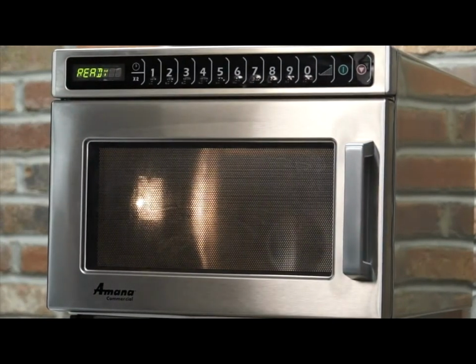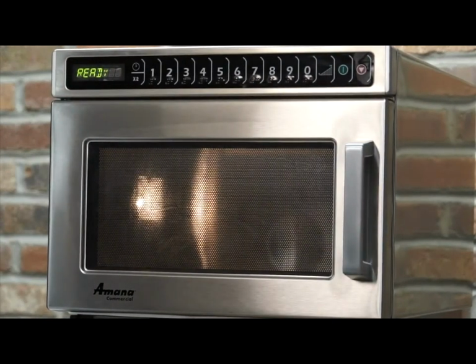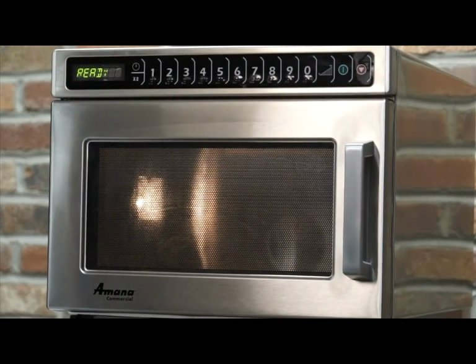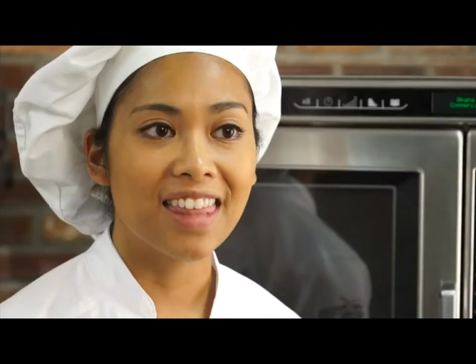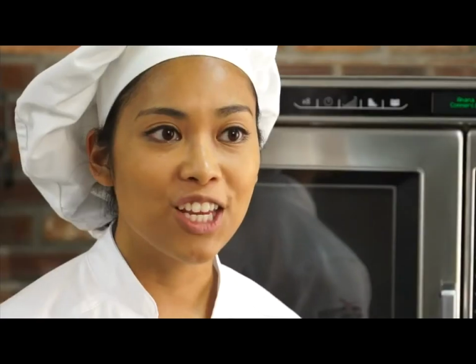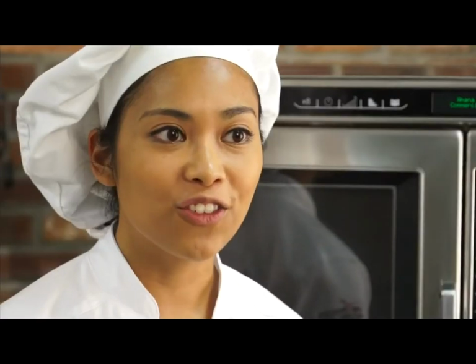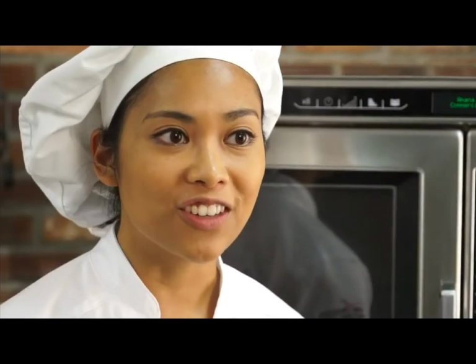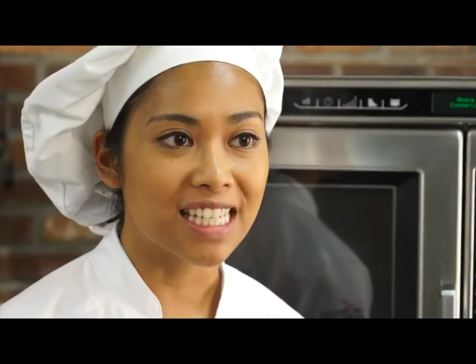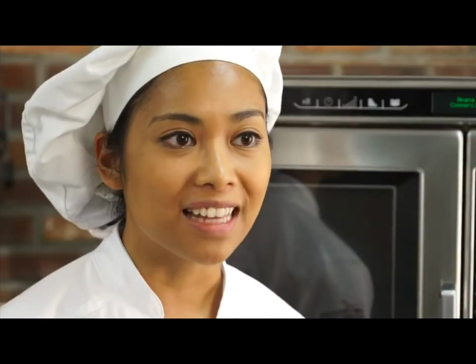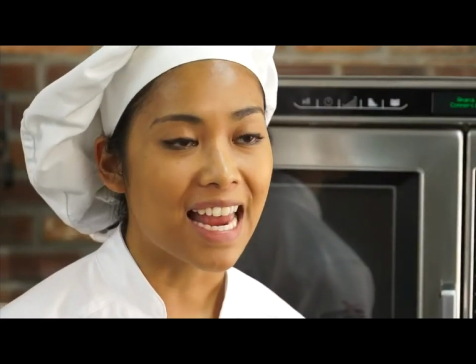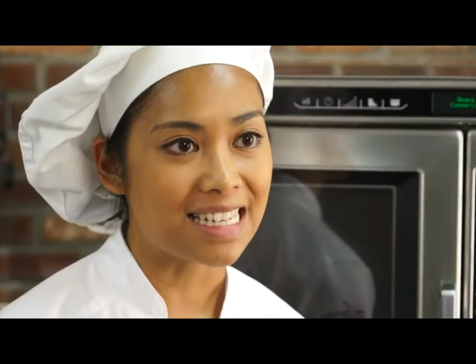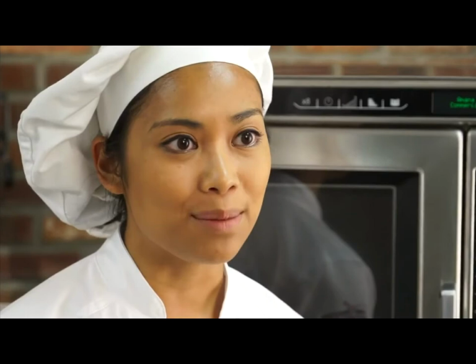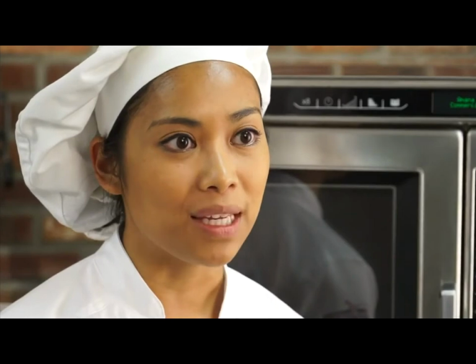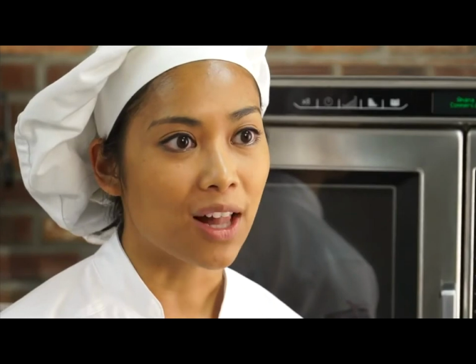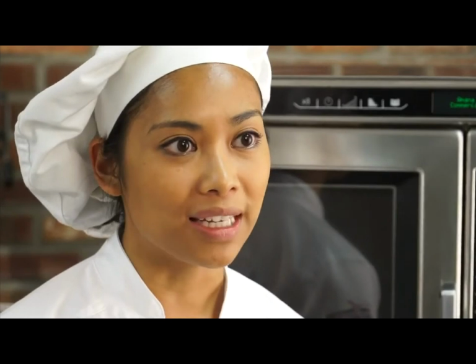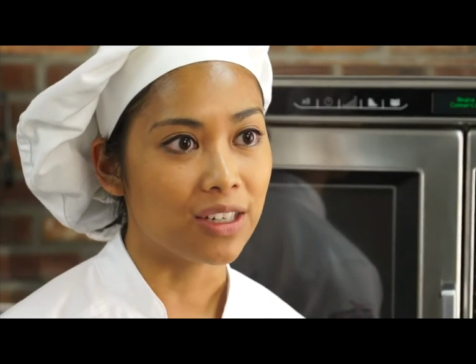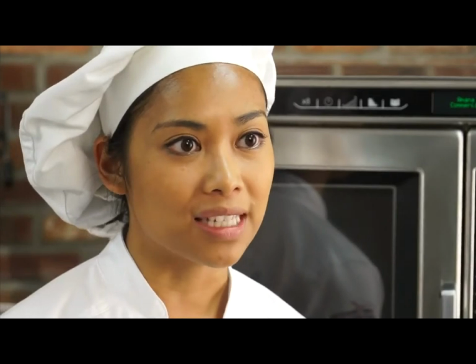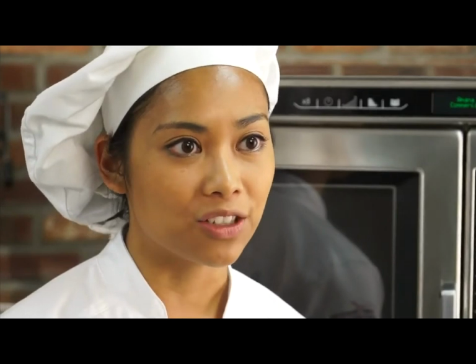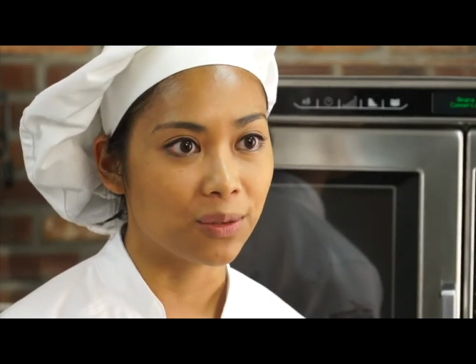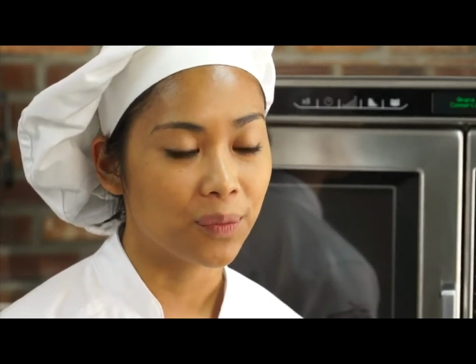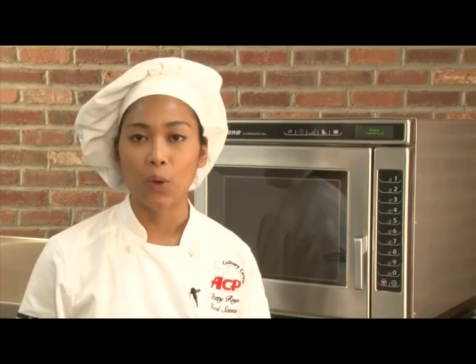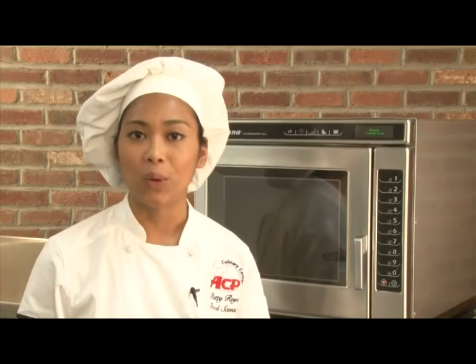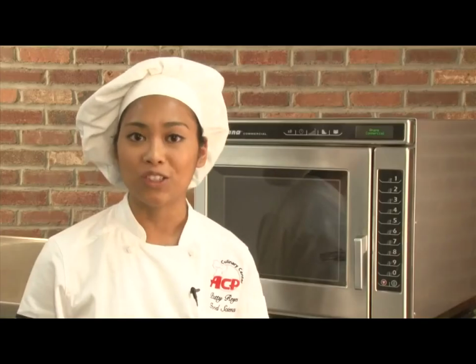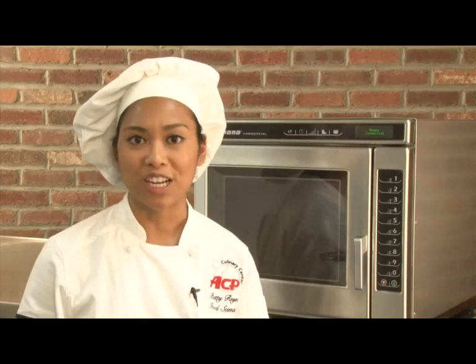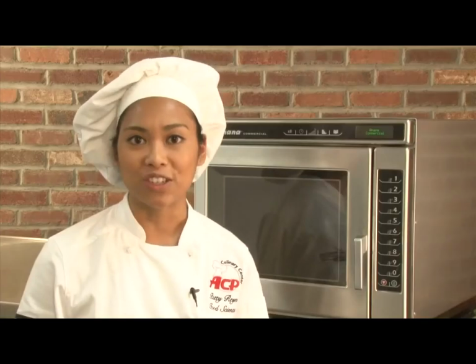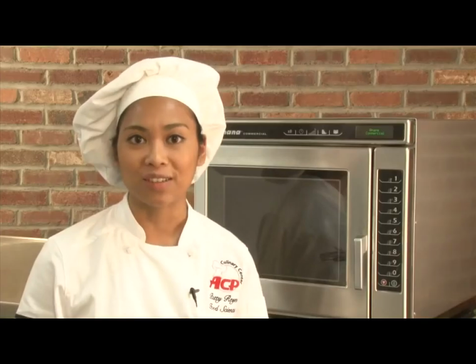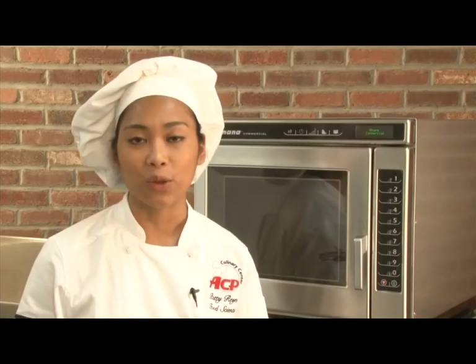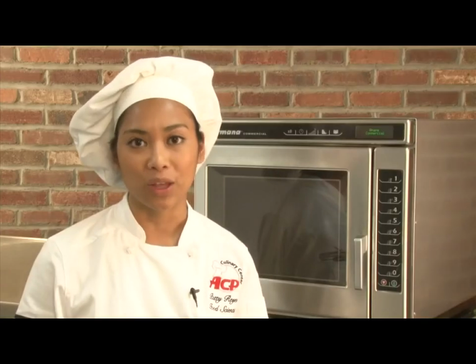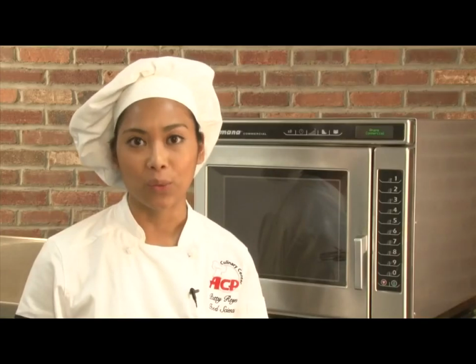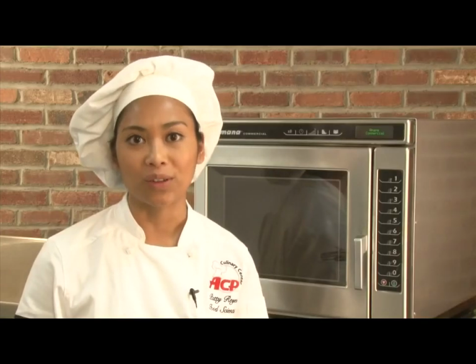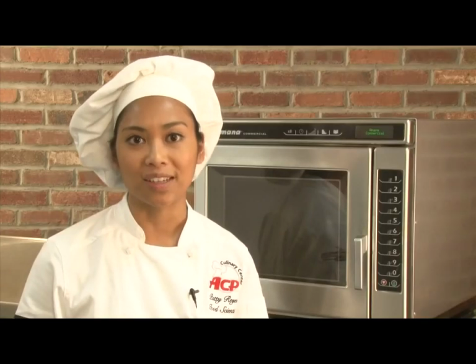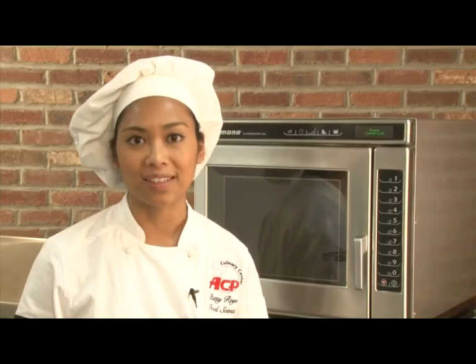Thank you for visiting the ACP Culinary Center. We are changing the way the world cooks.